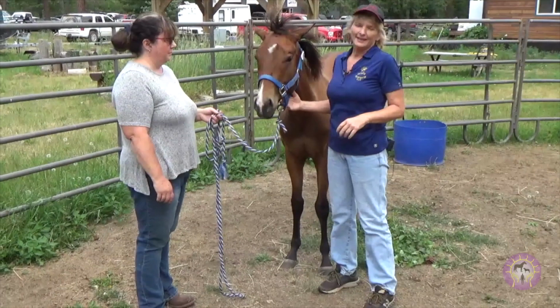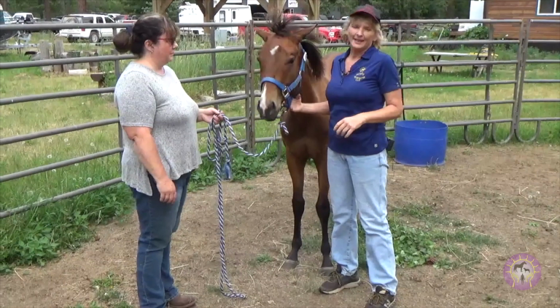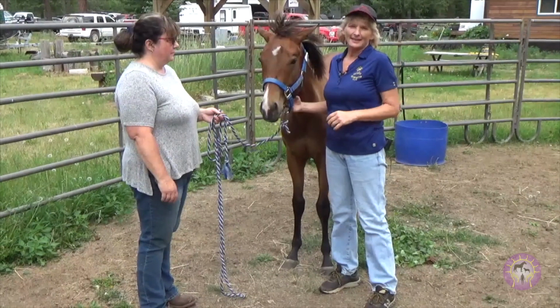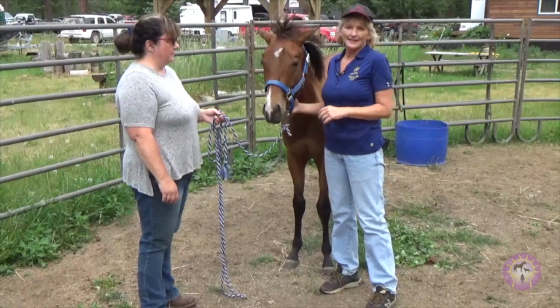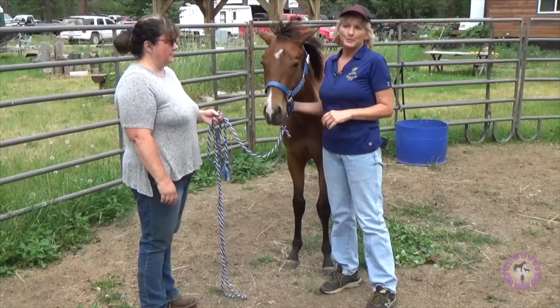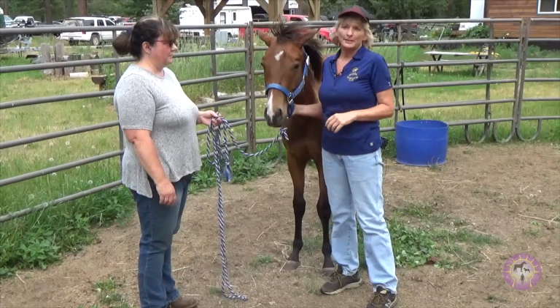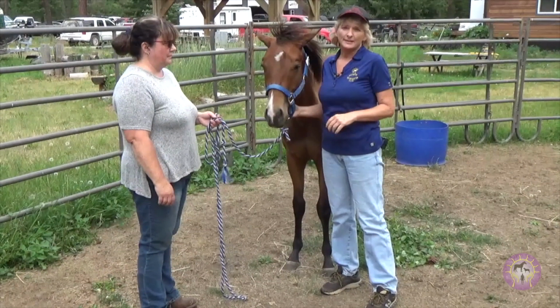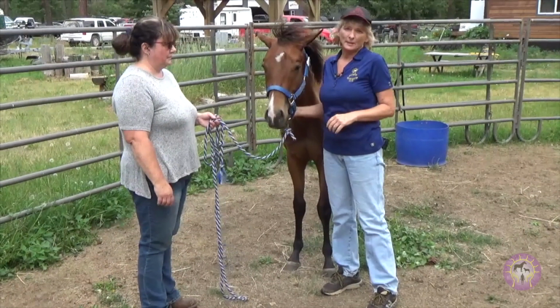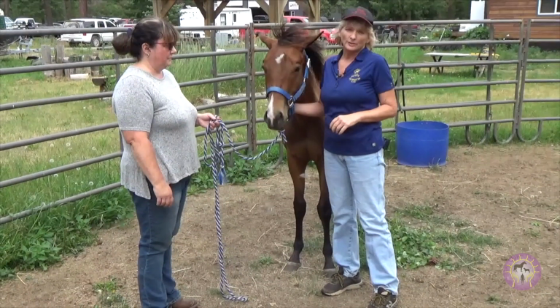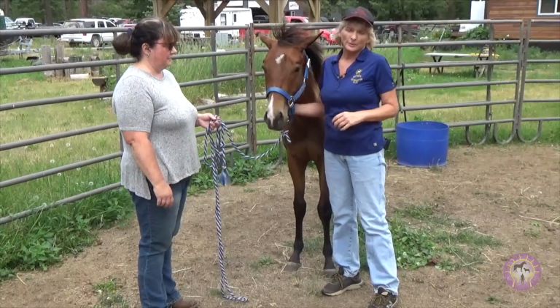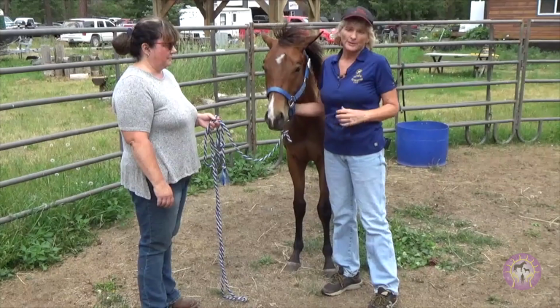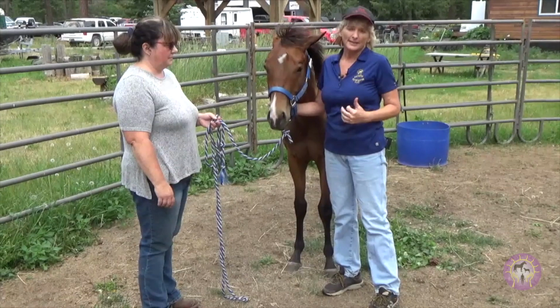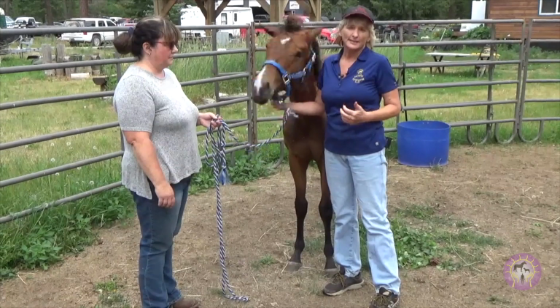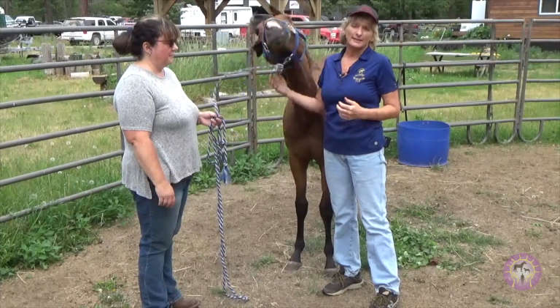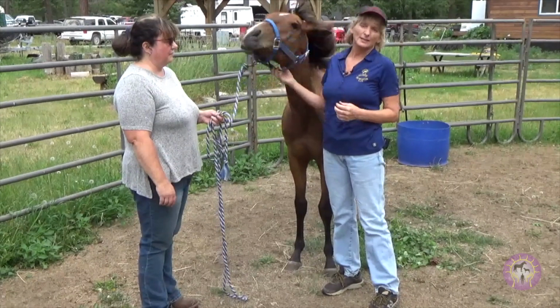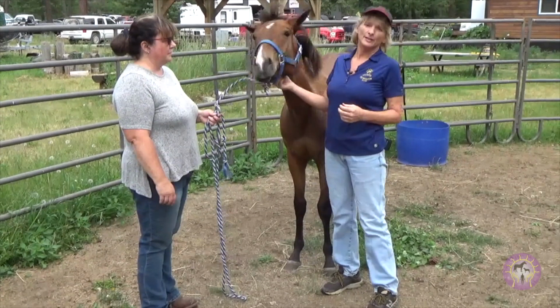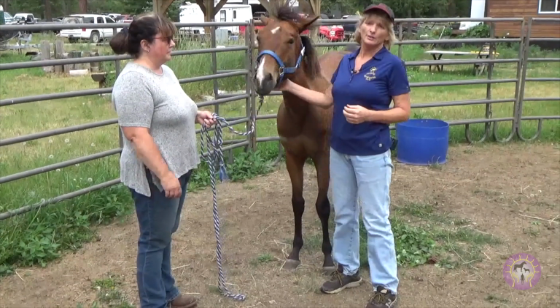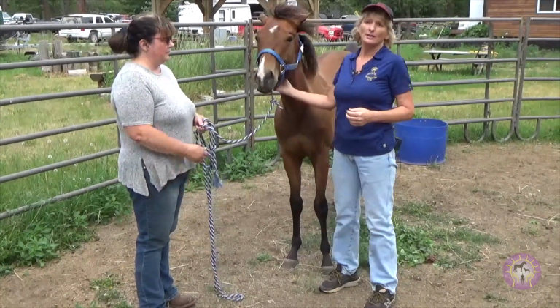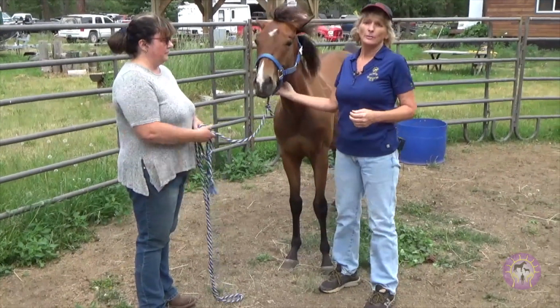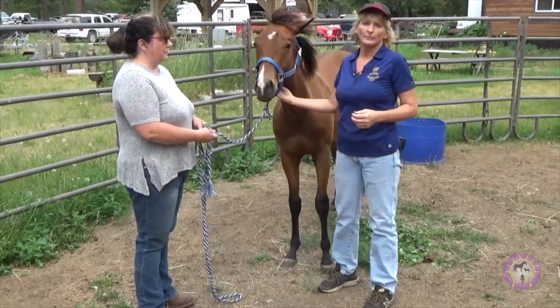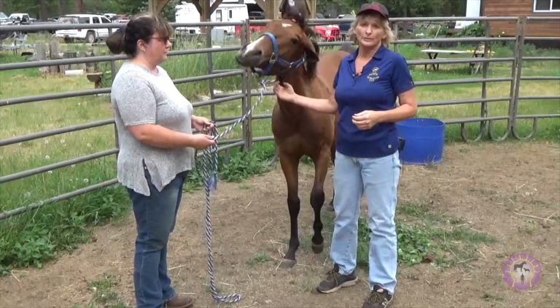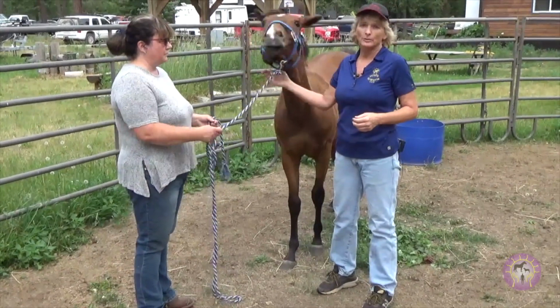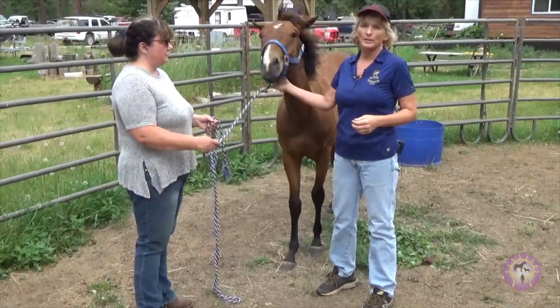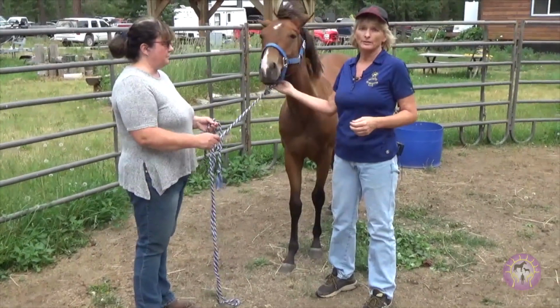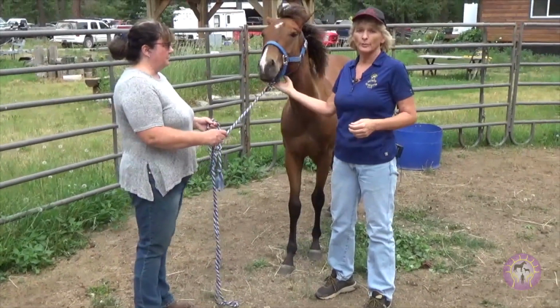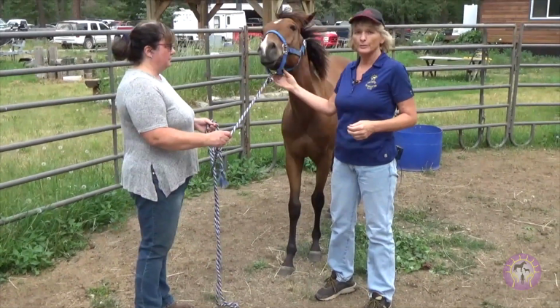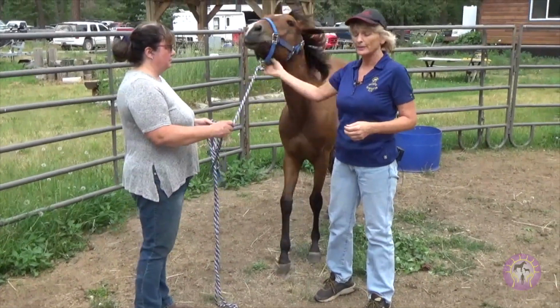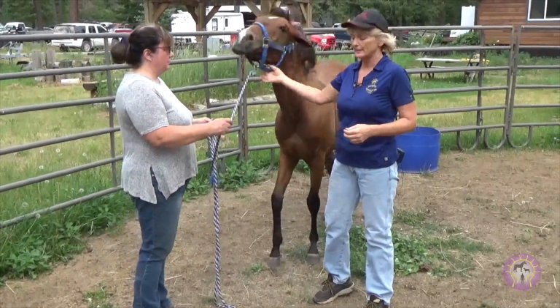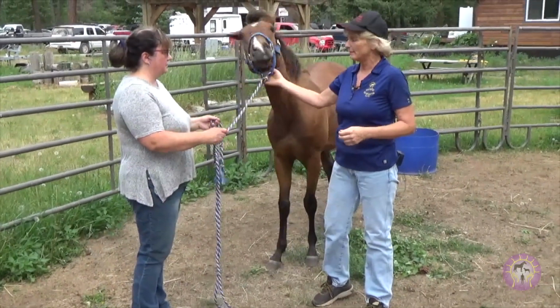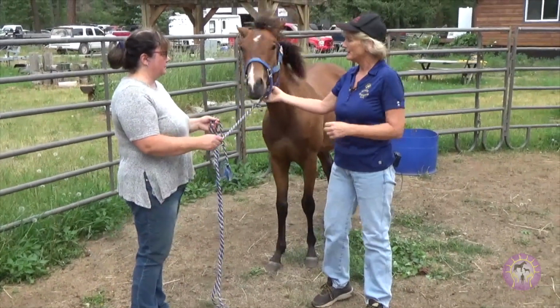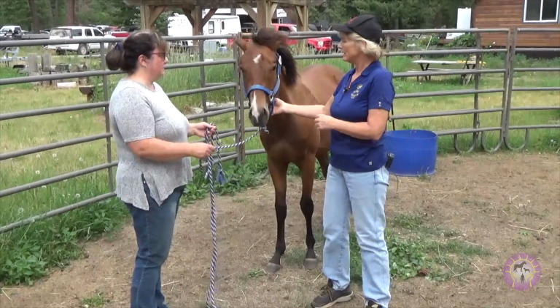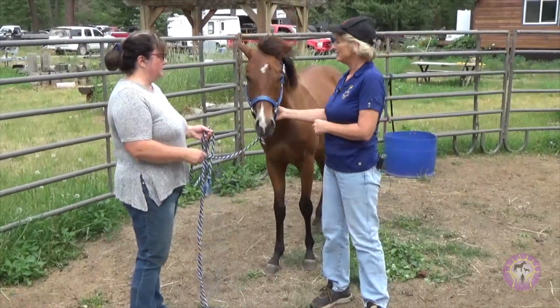Hi, this is April with Holistics Horseworks, and this is a continuation of why we should be working on foals by six months of age.